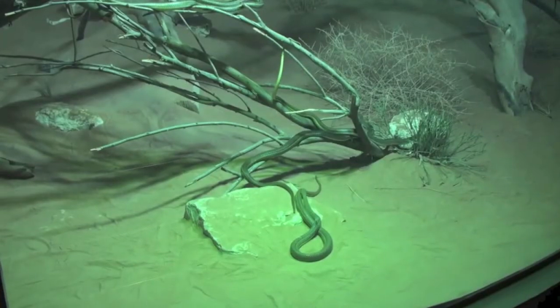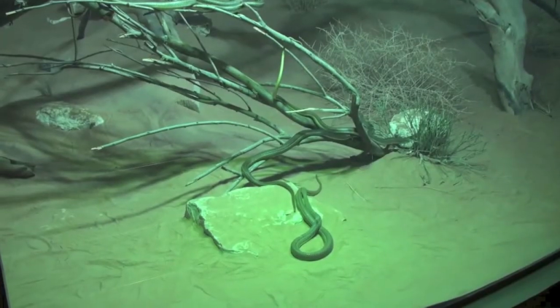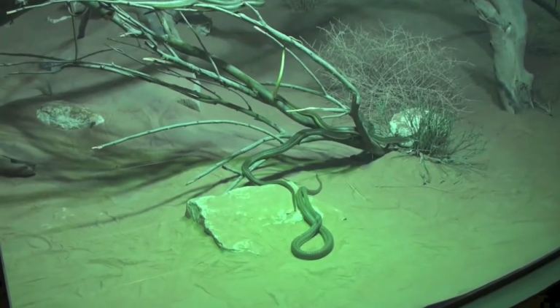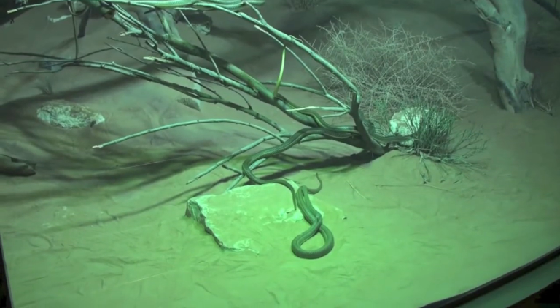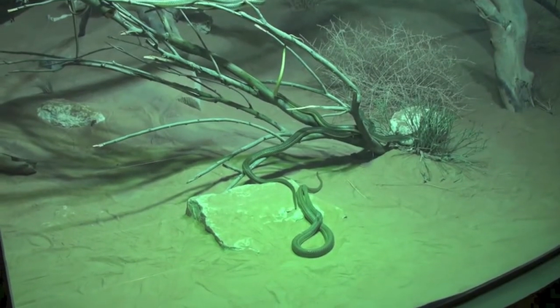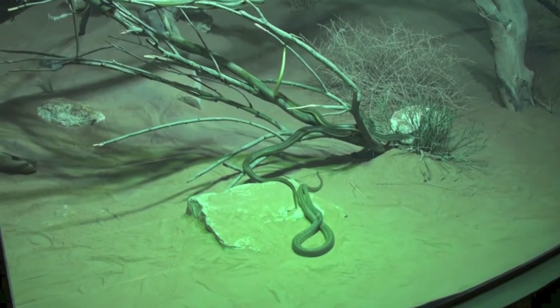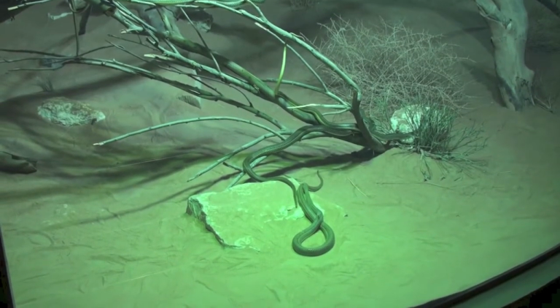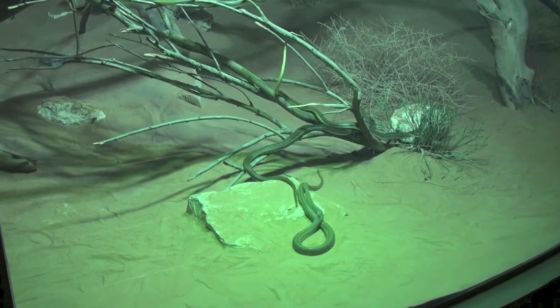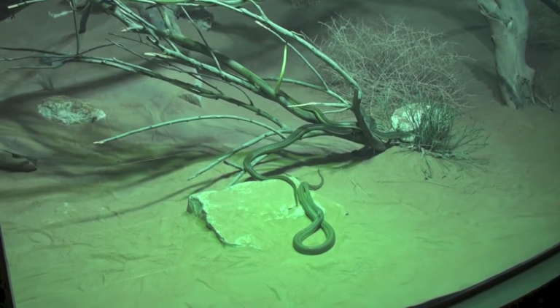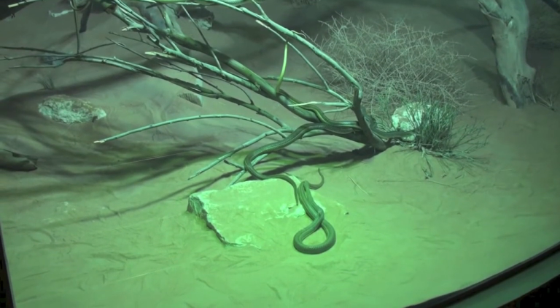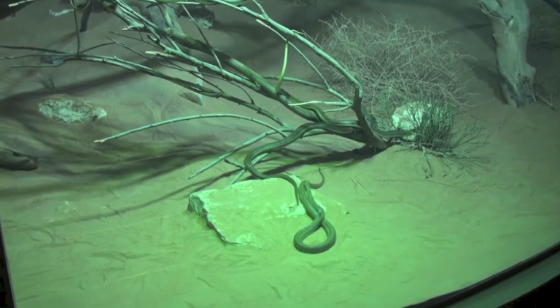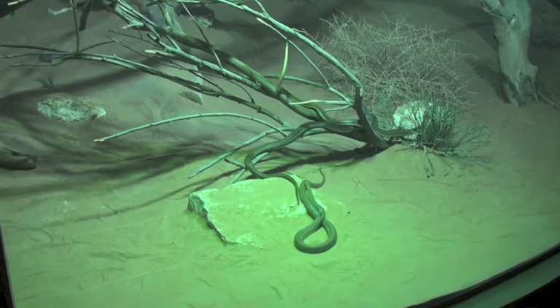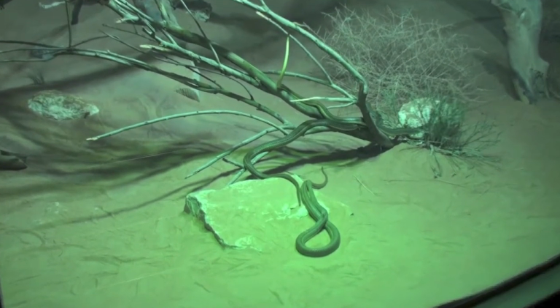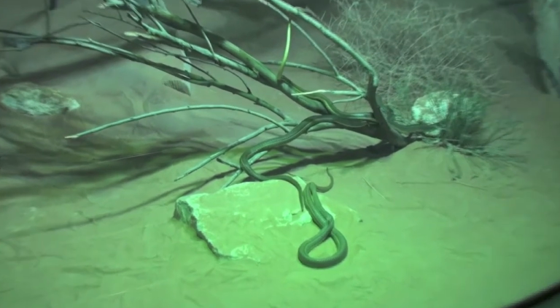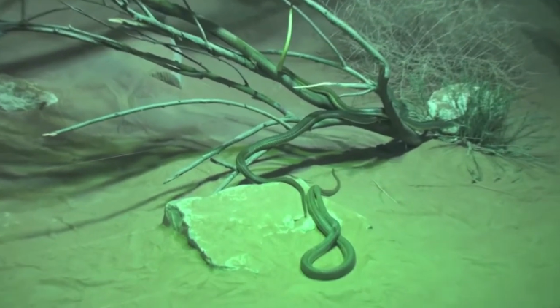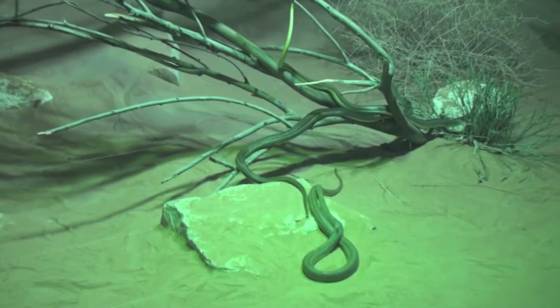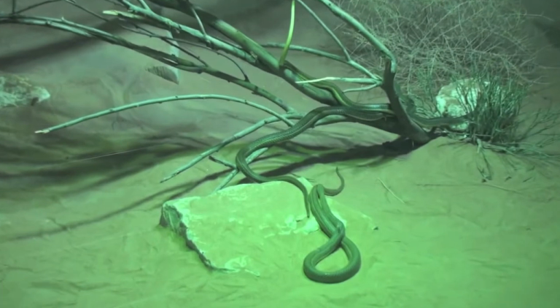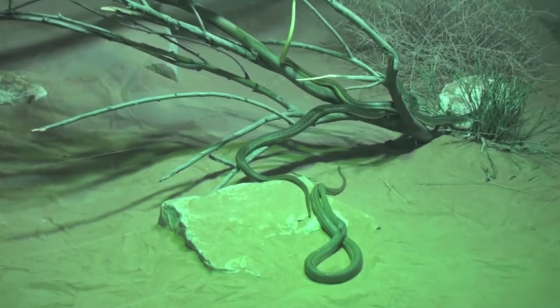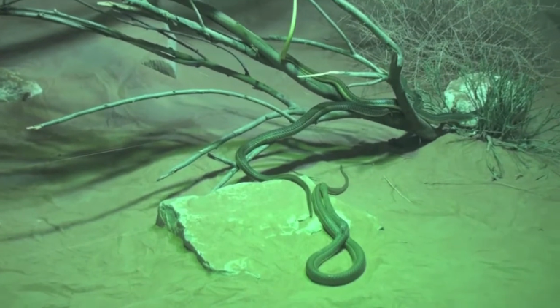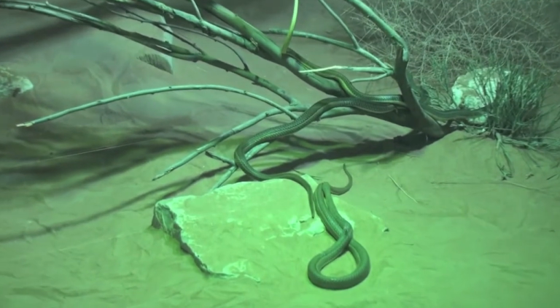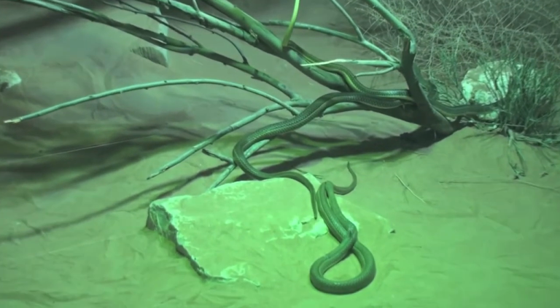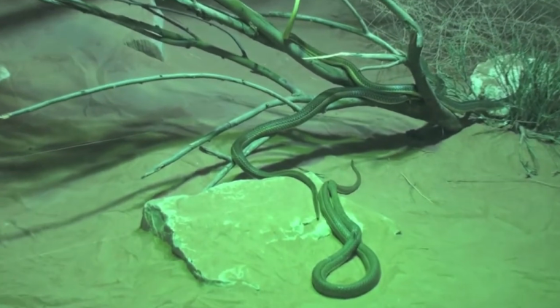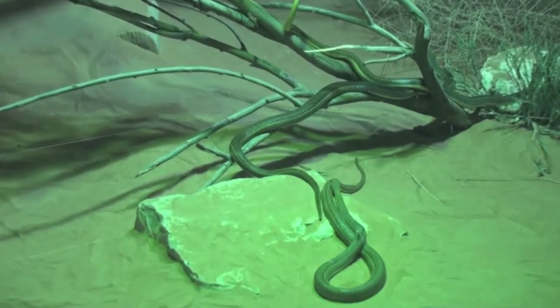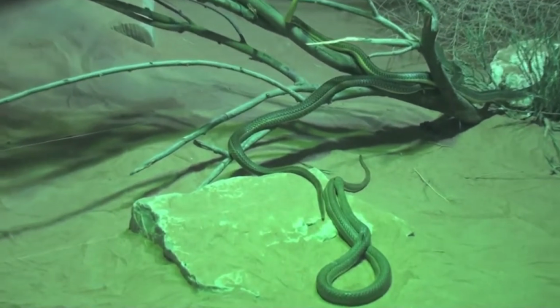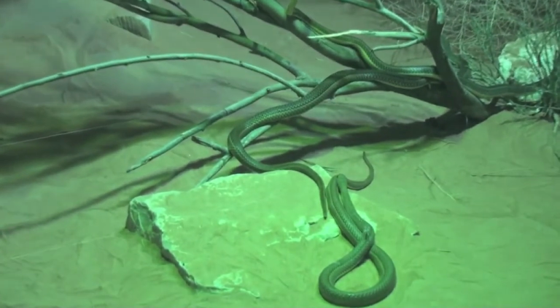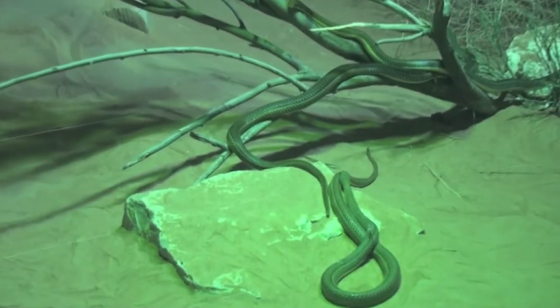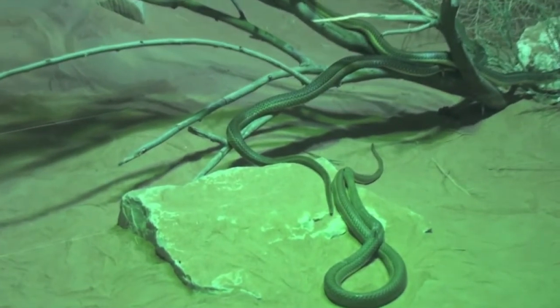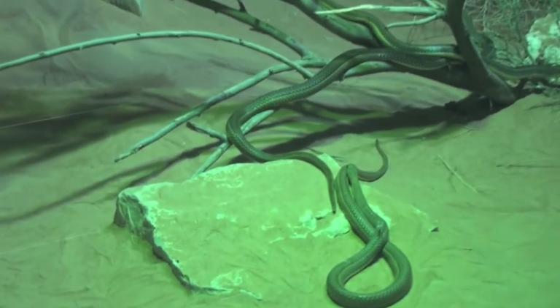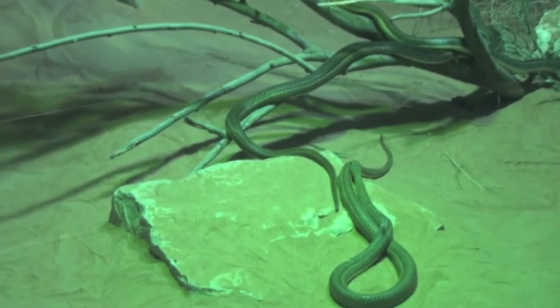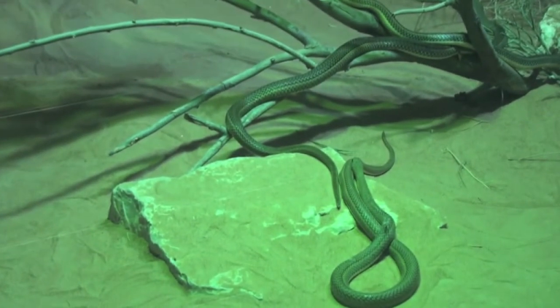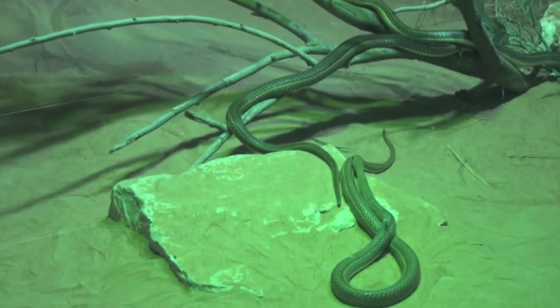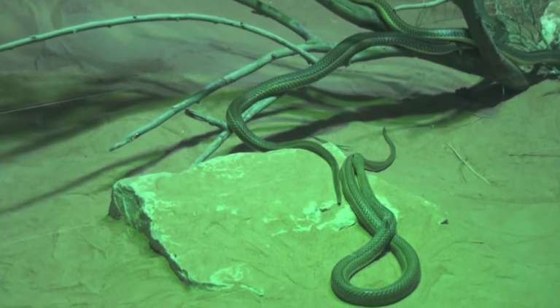This North African common racer could be a subspecies of the Wadi racer, which is also found on the Arabian Peninsula.